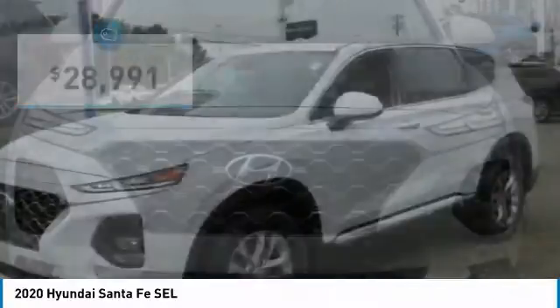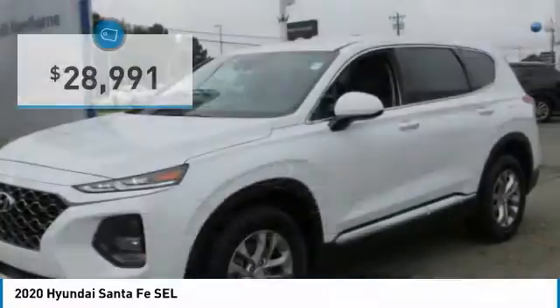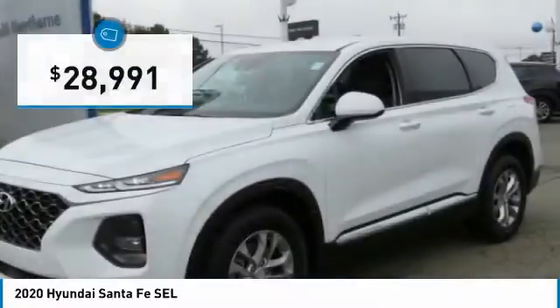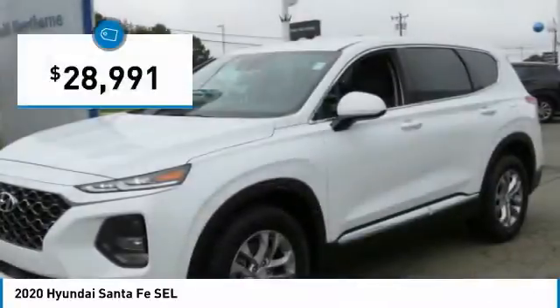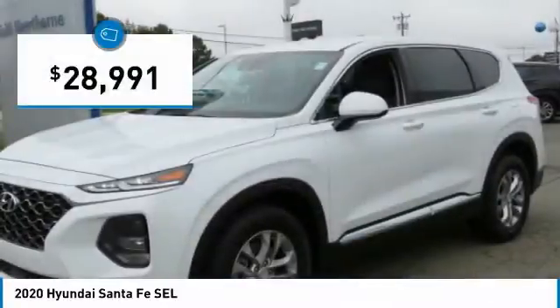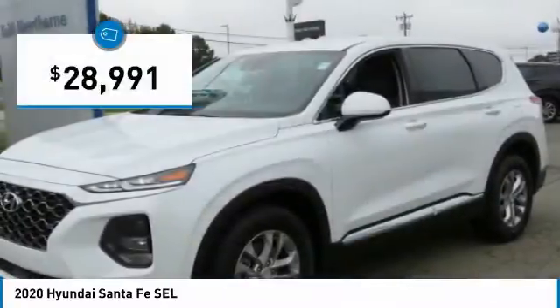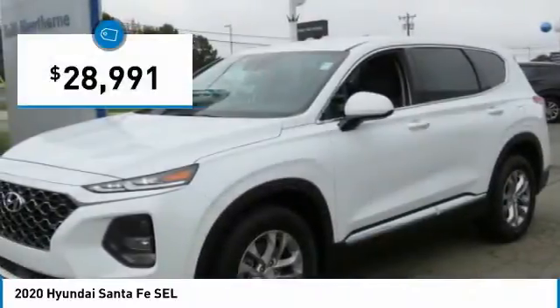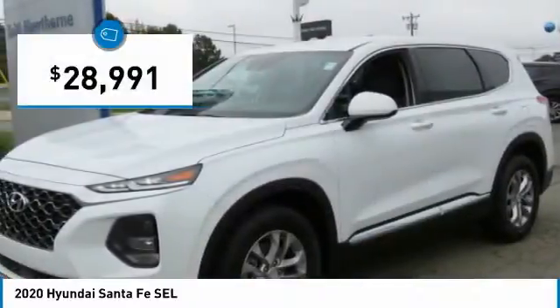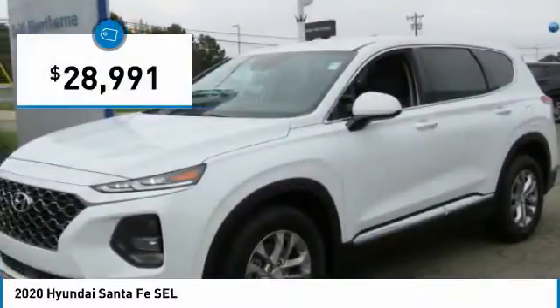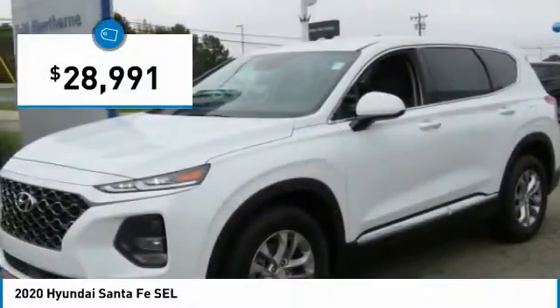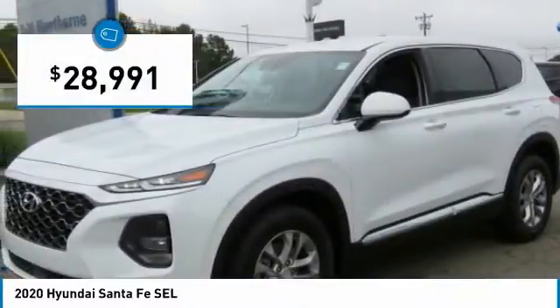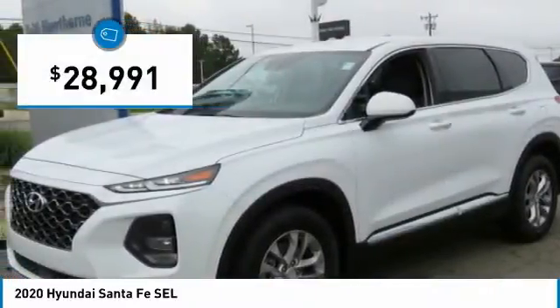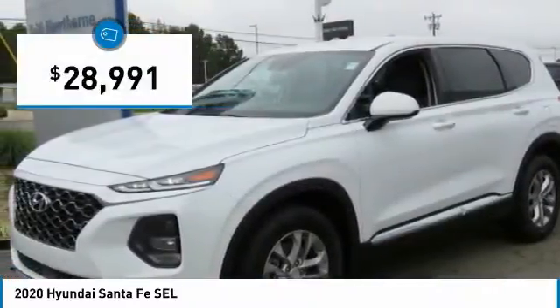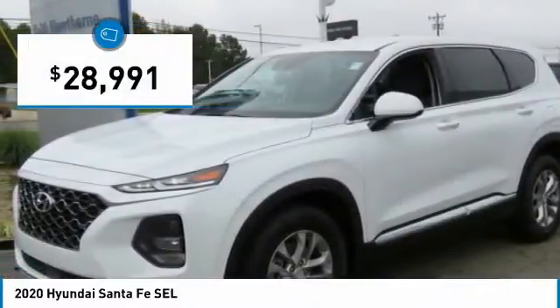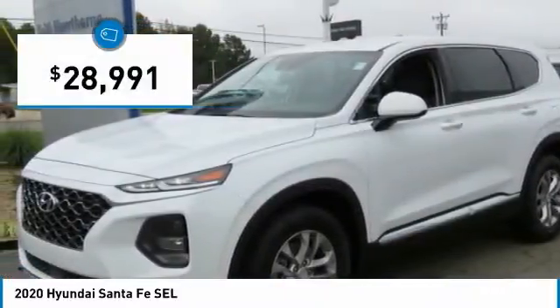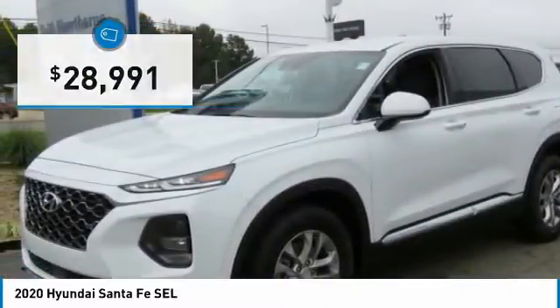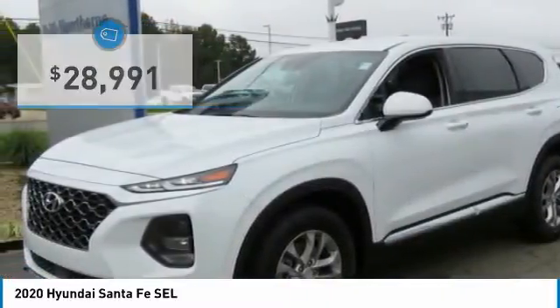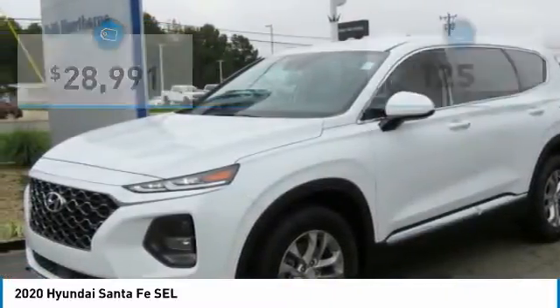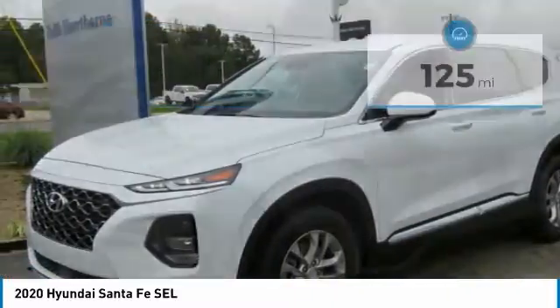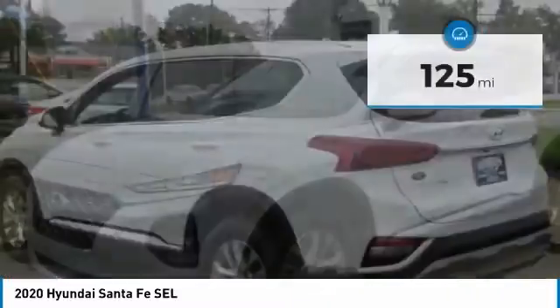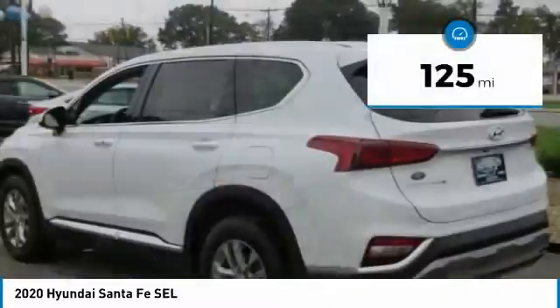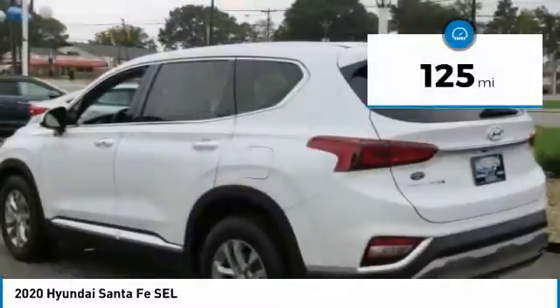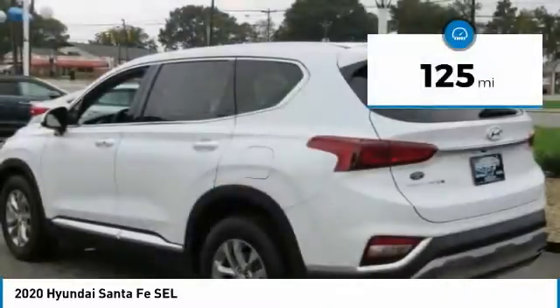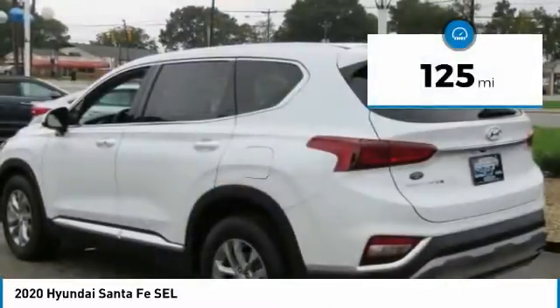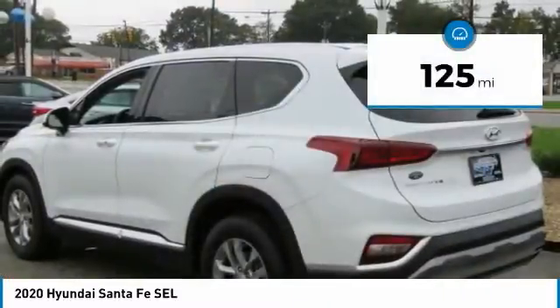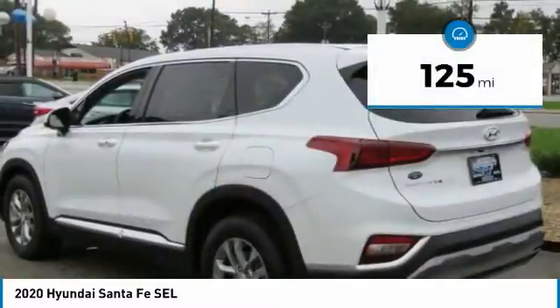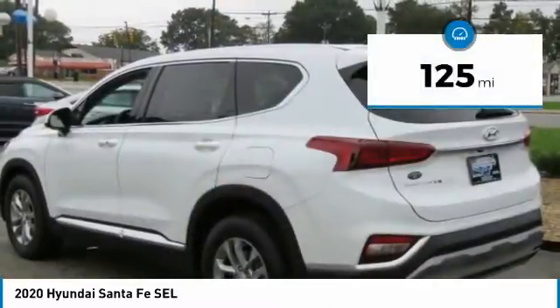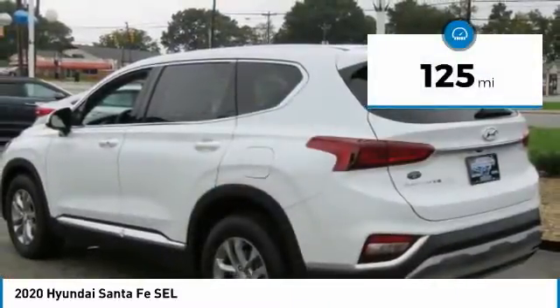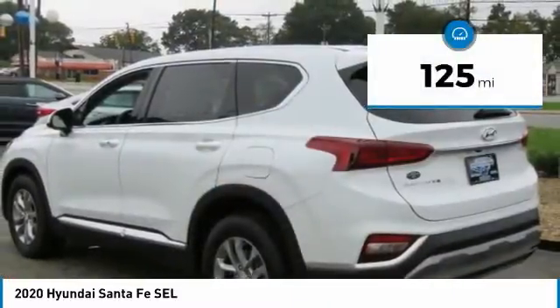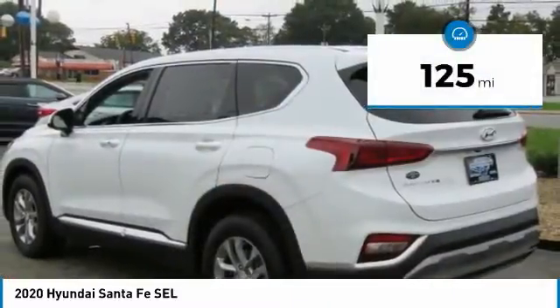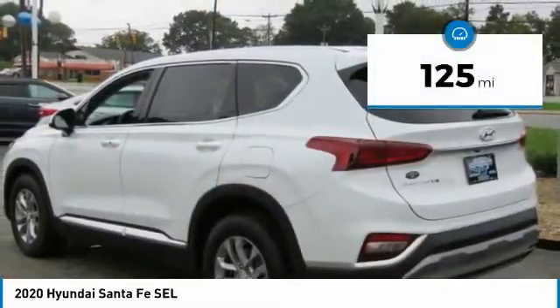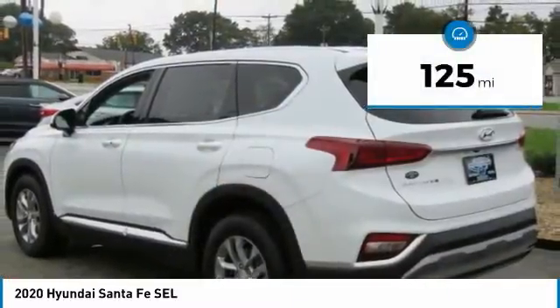And is priced below $30,000. This vehicle has less than 200 miles.